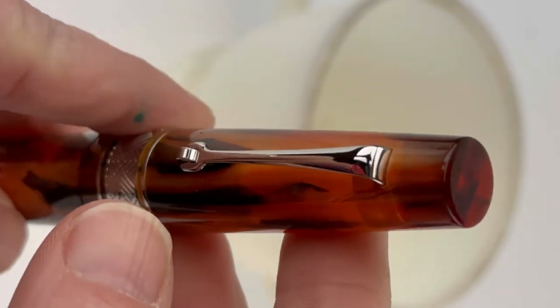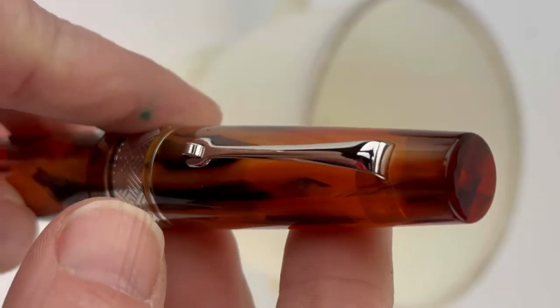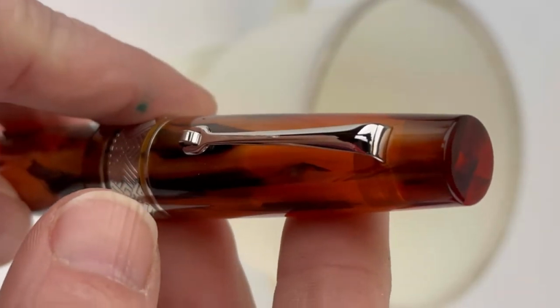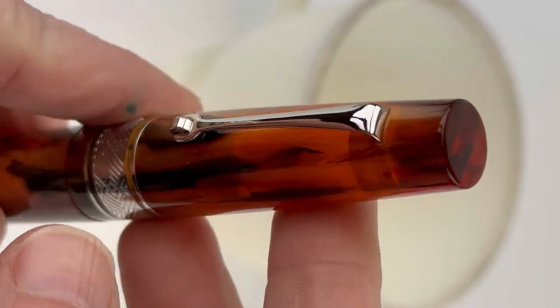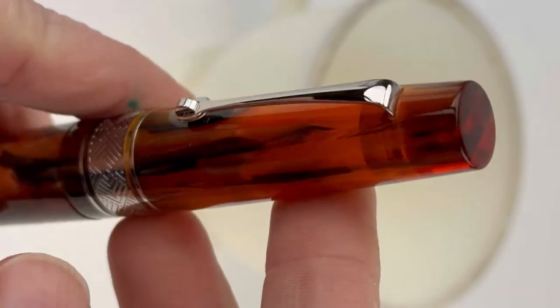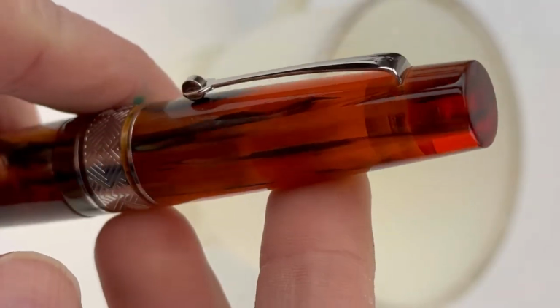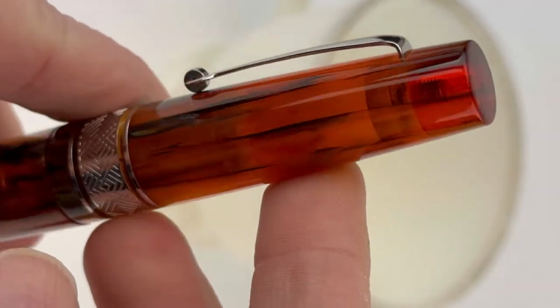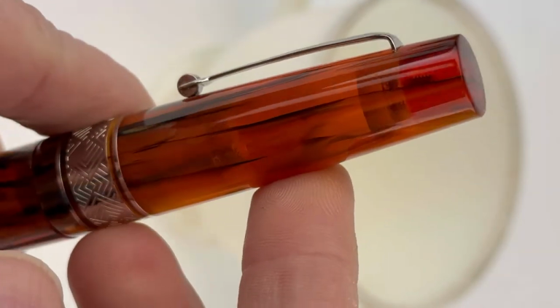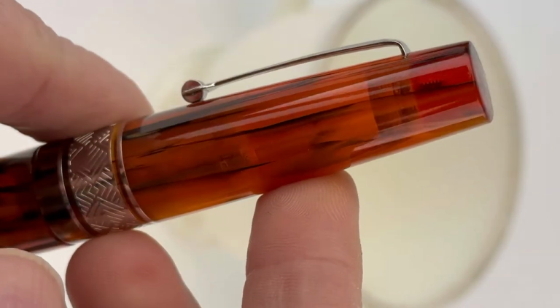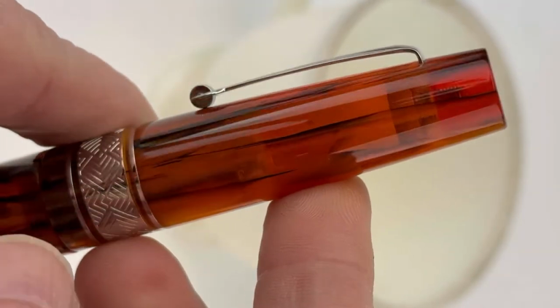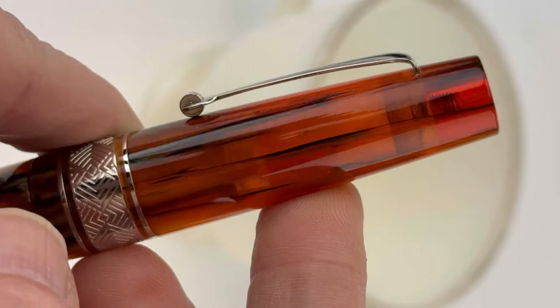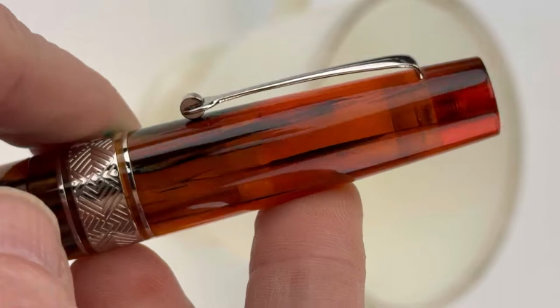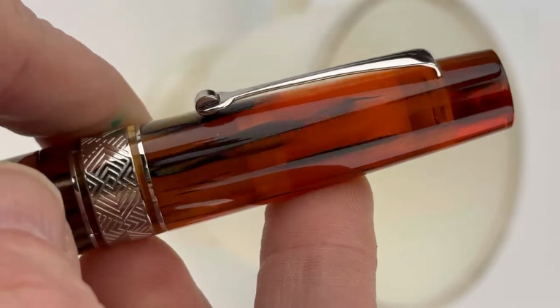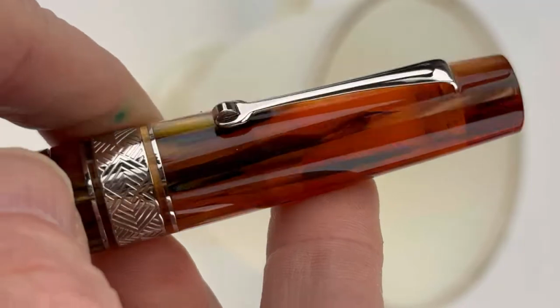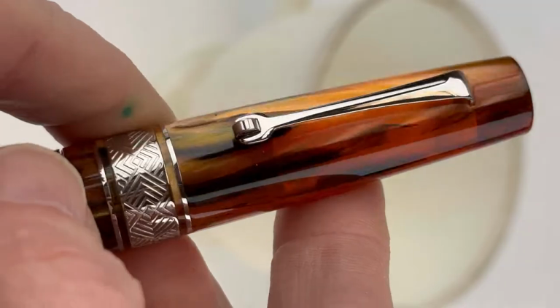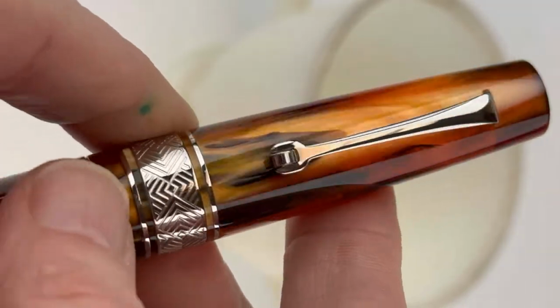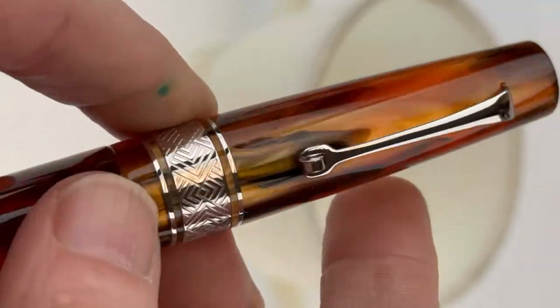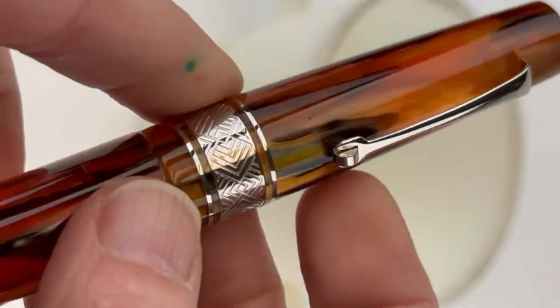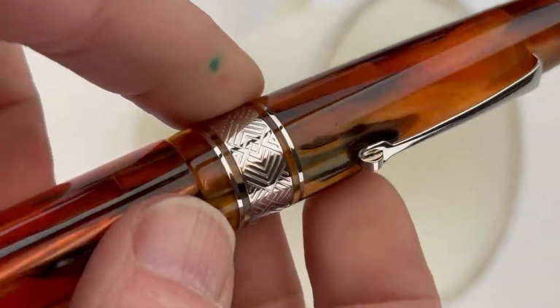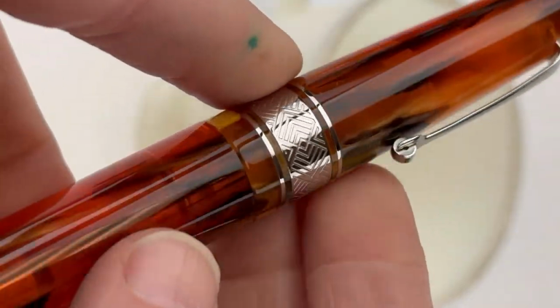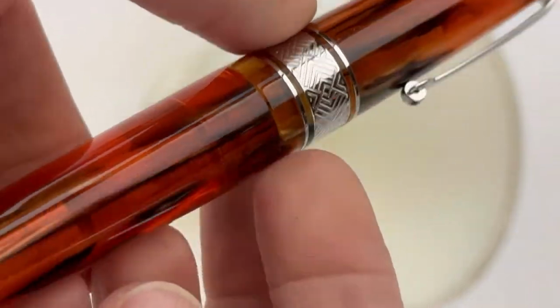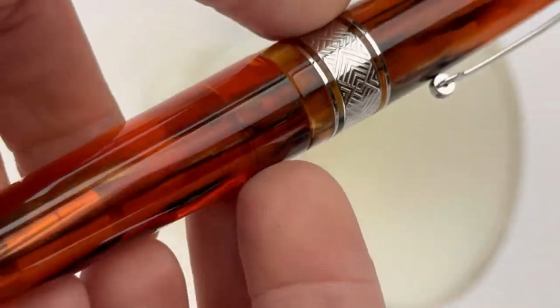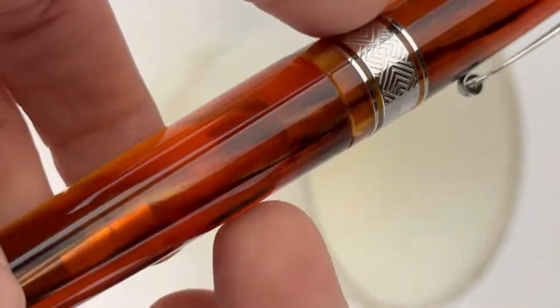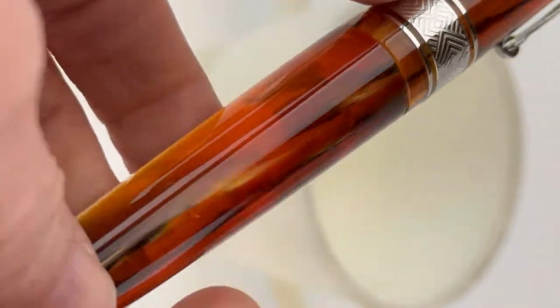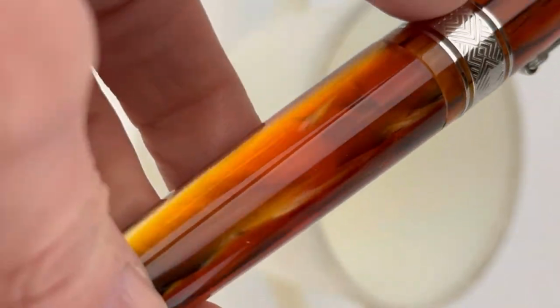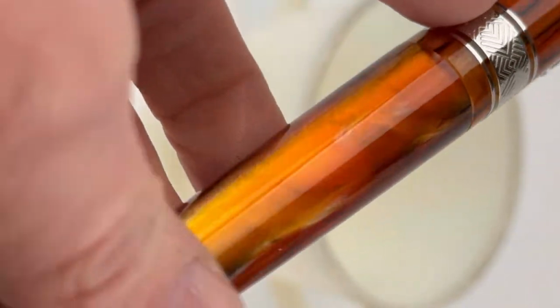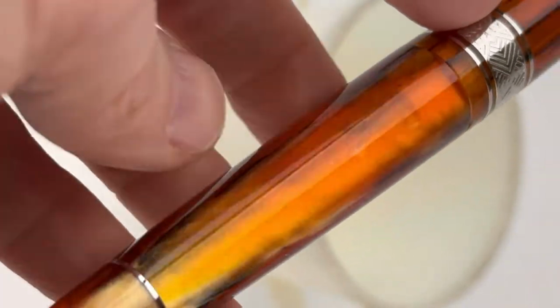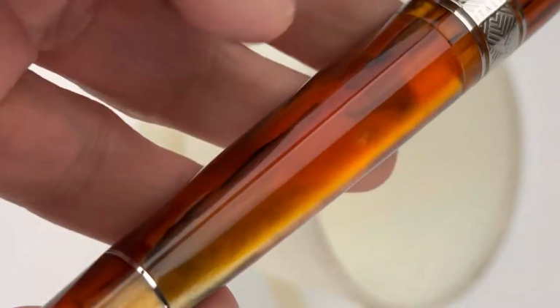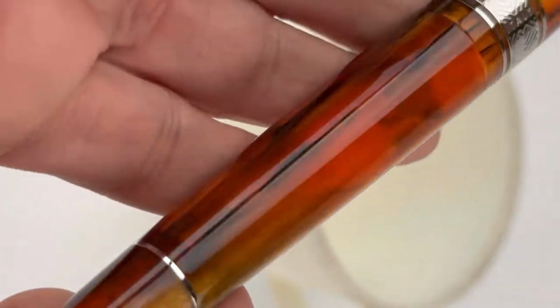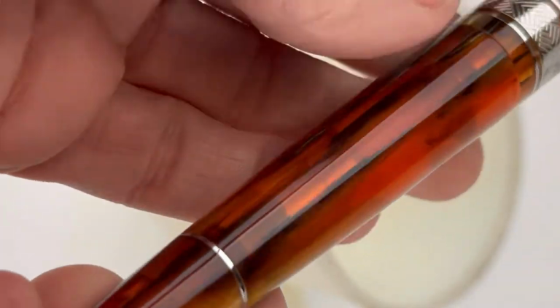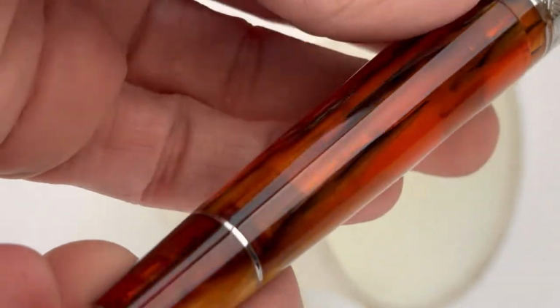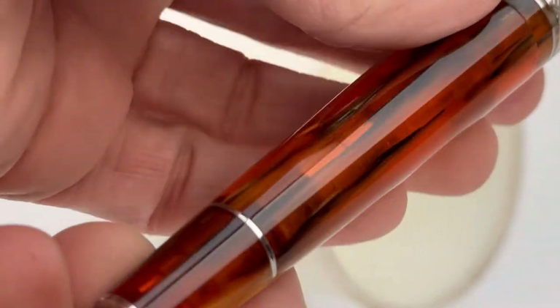We've switched to the caramel now. You have silver trim, which you see here on the caramel, and the Galleria we just showed you was Ruthenium trim.